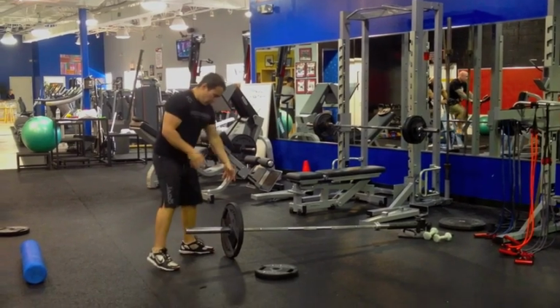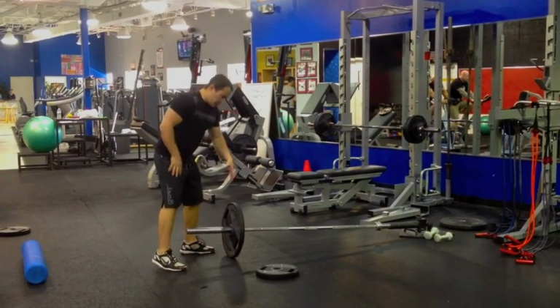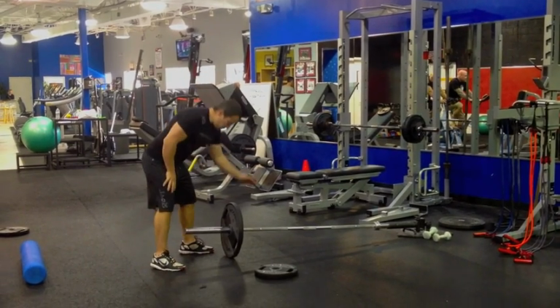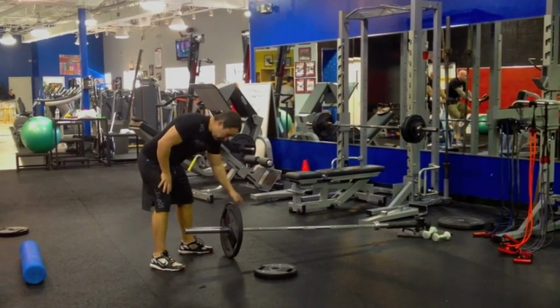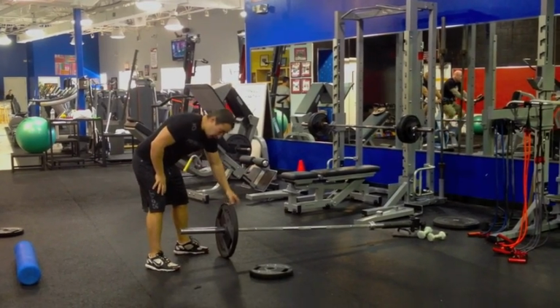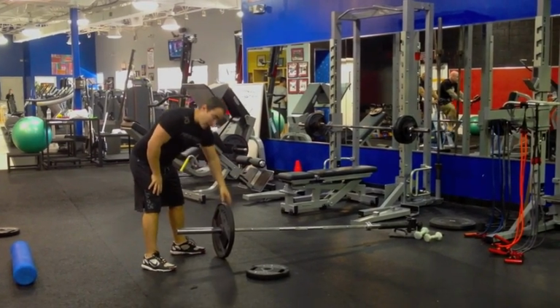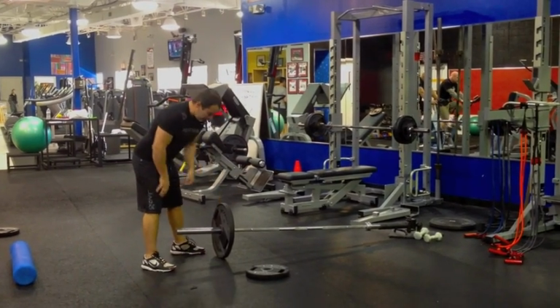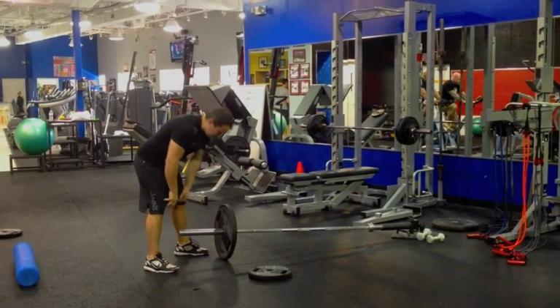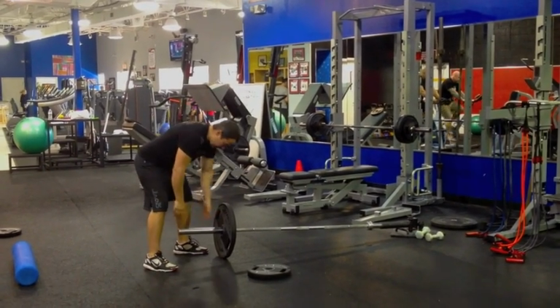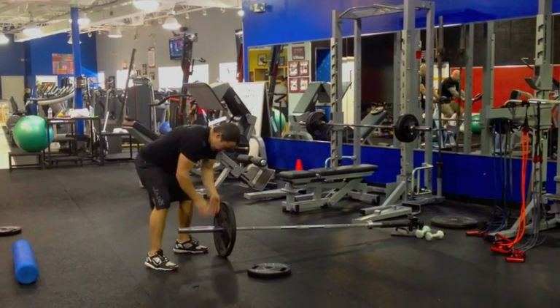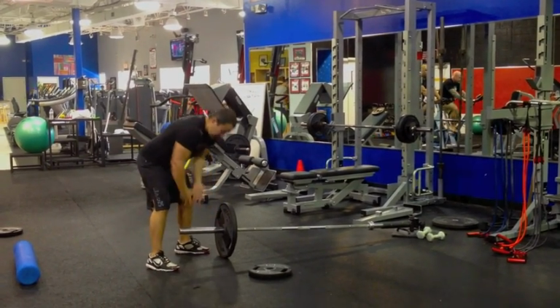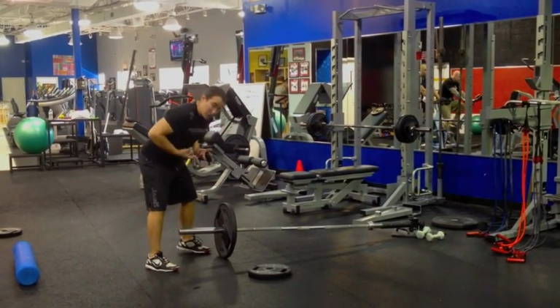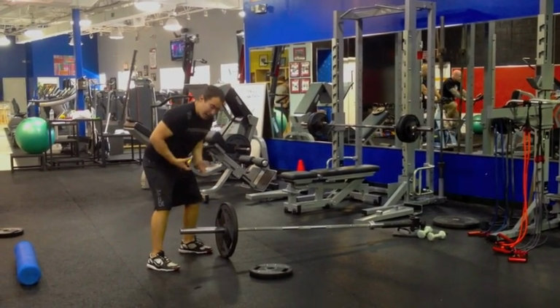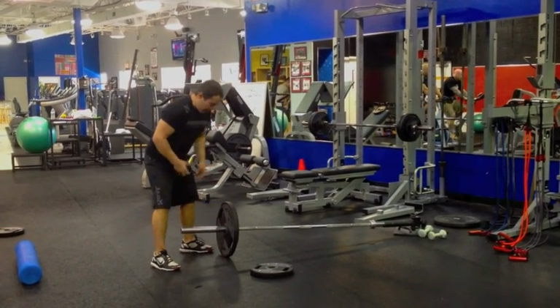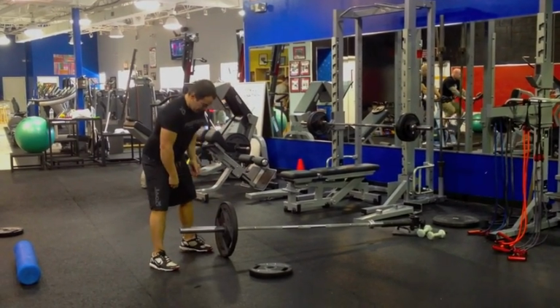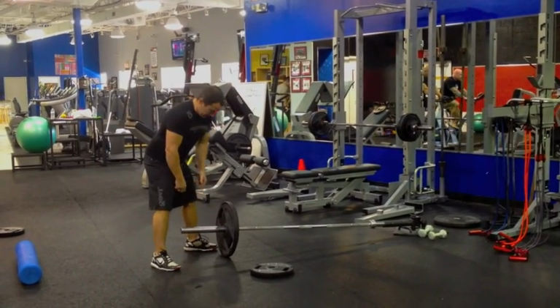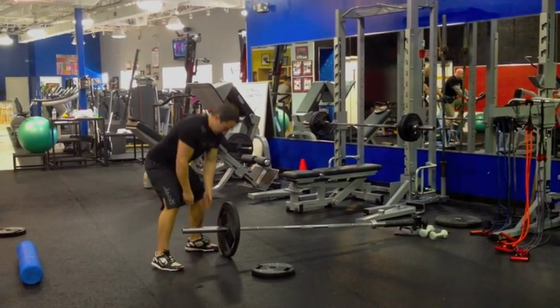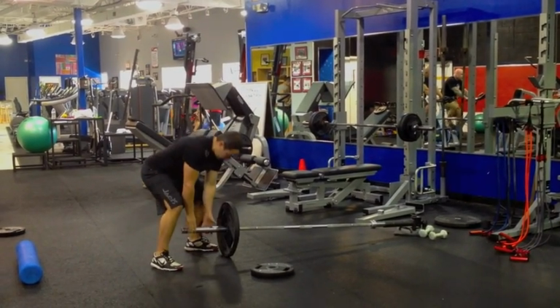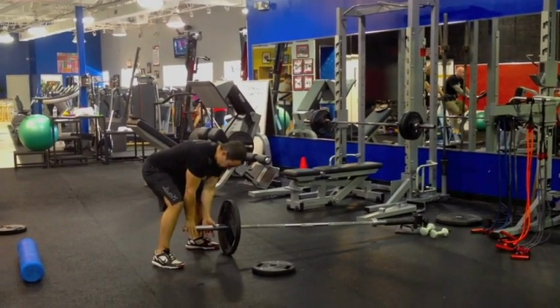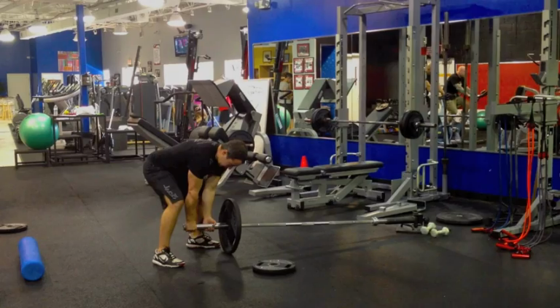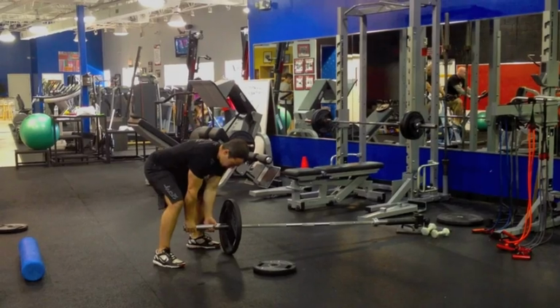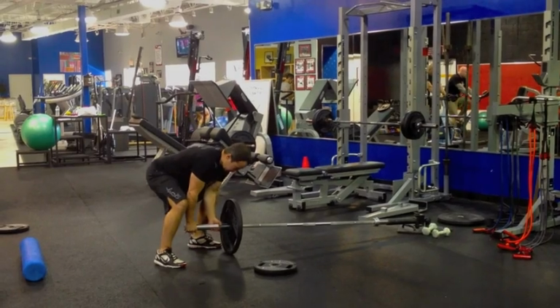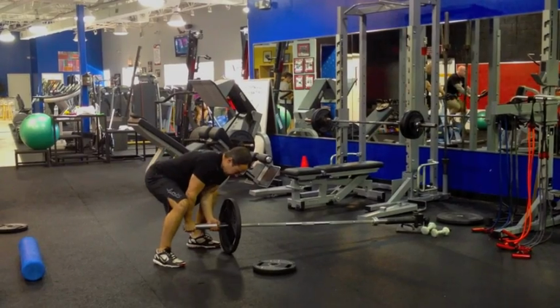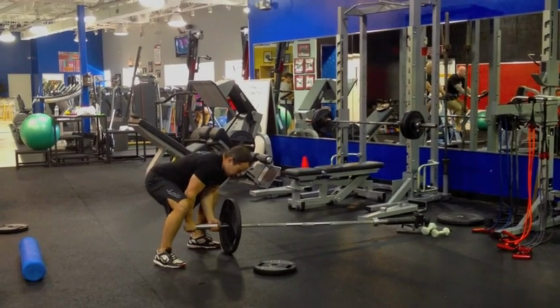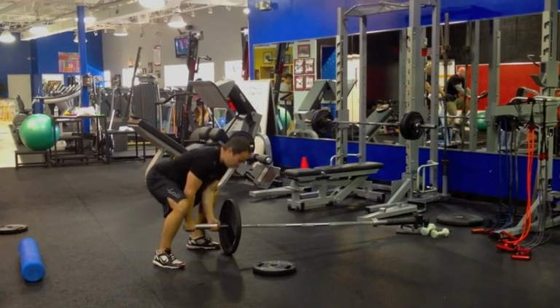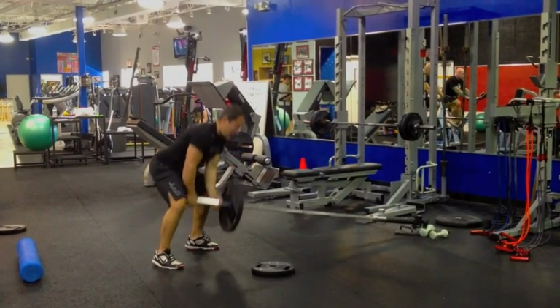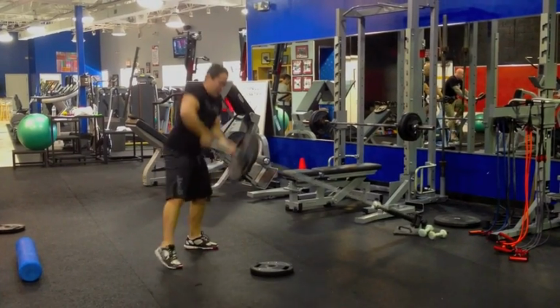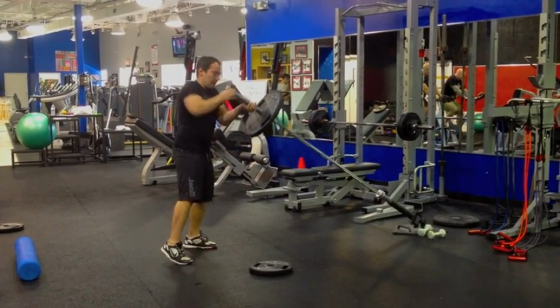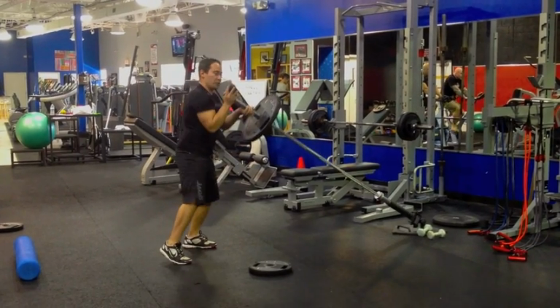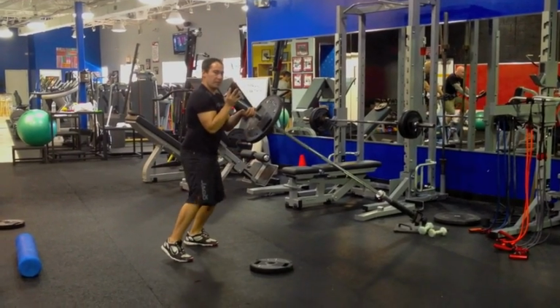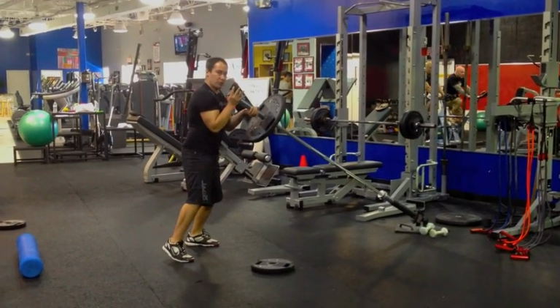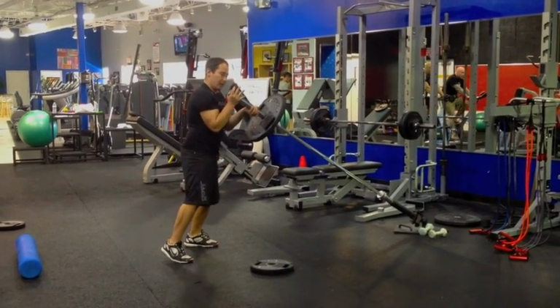First, if you're using a big enough weight, you've got to get your body behind getting this thing up. So what we like to do is pick it up kind of sumo style, and then use your hips to drive it up.